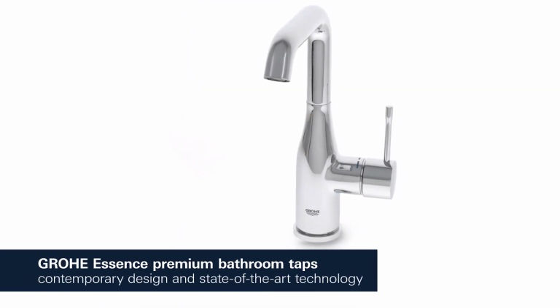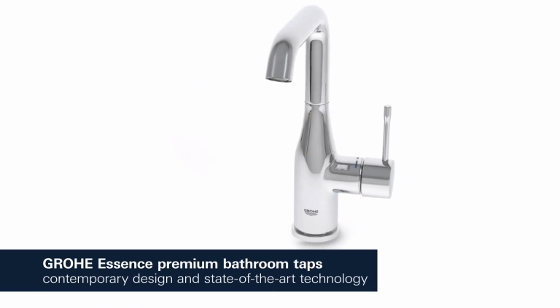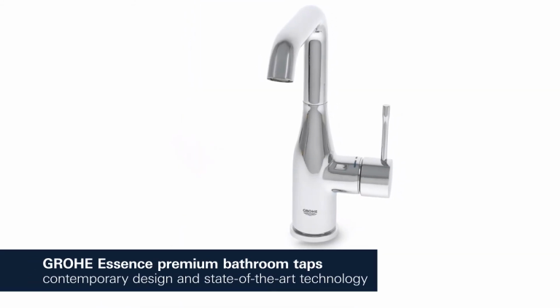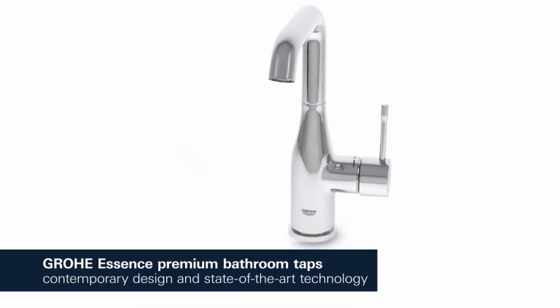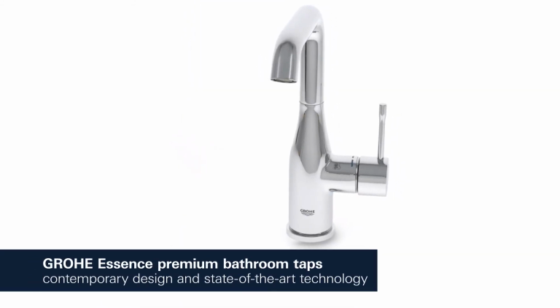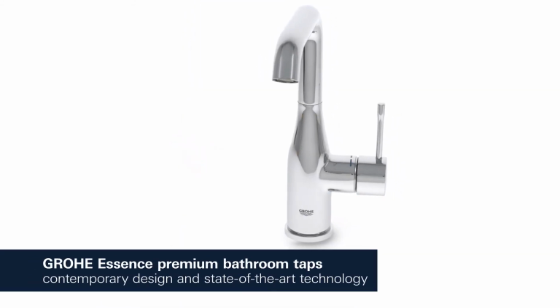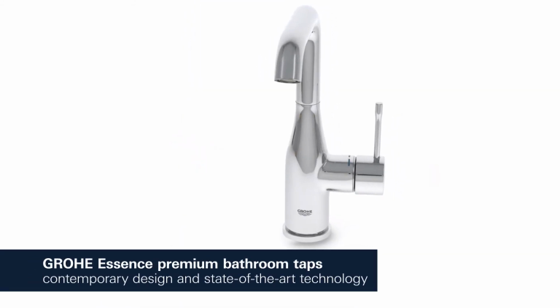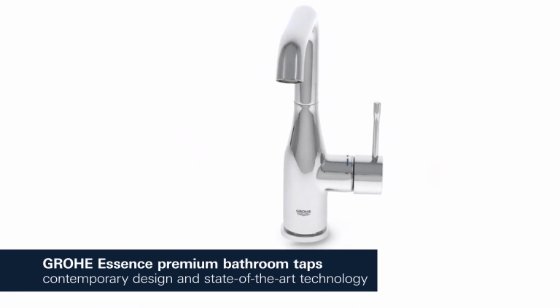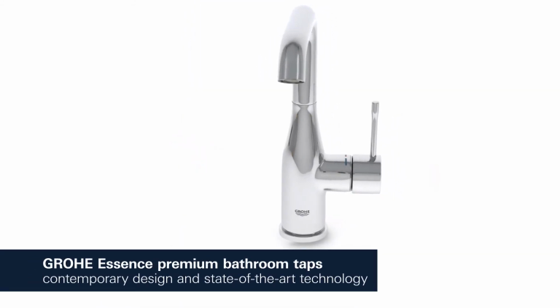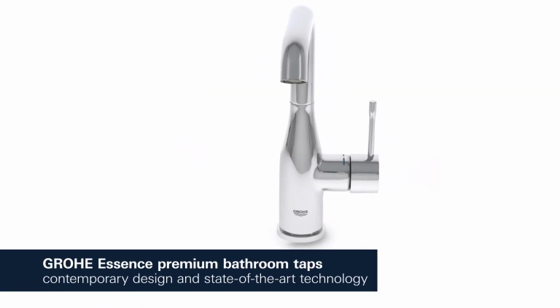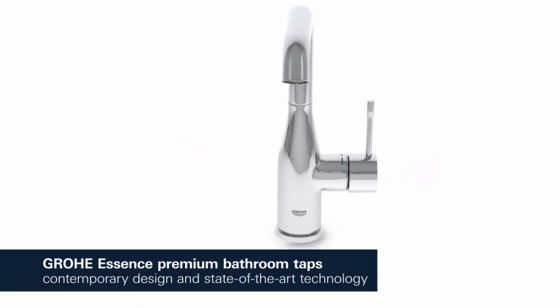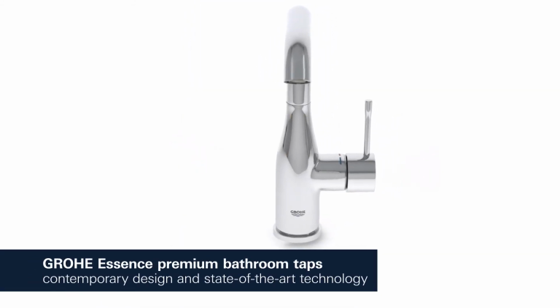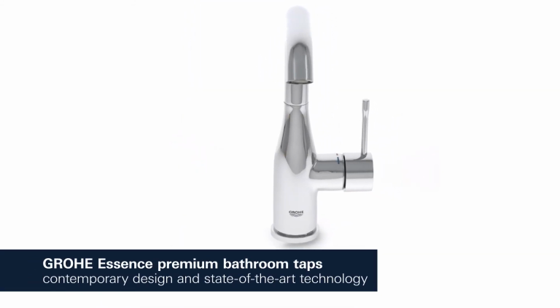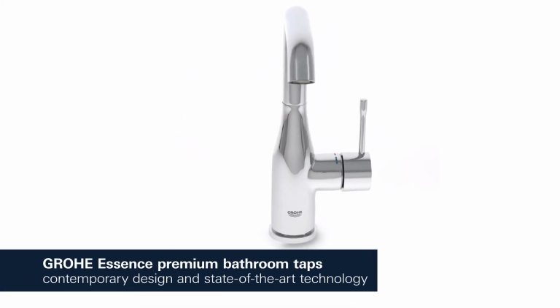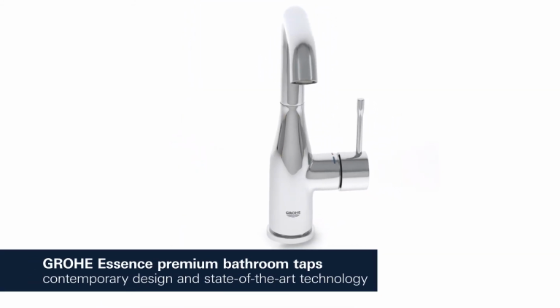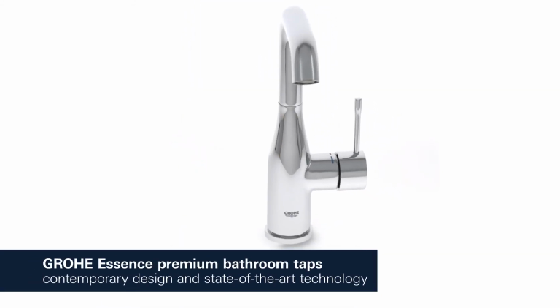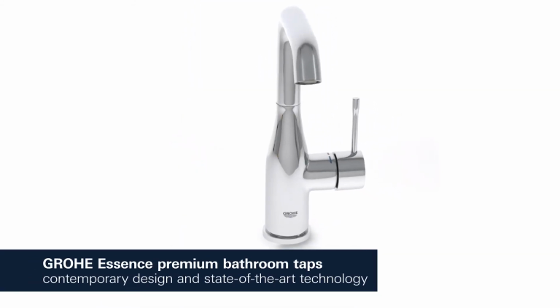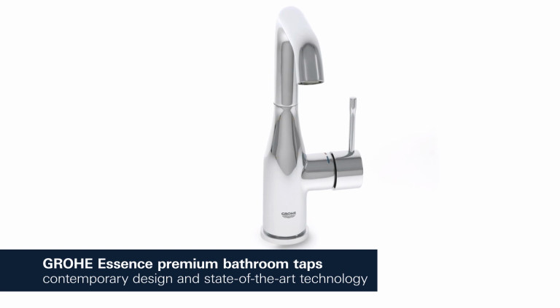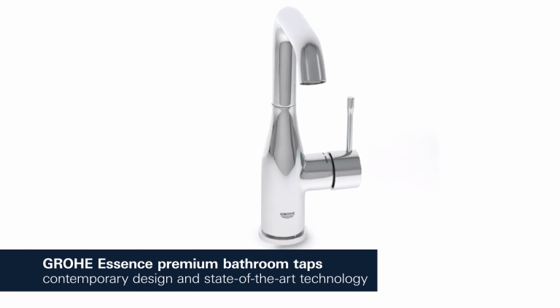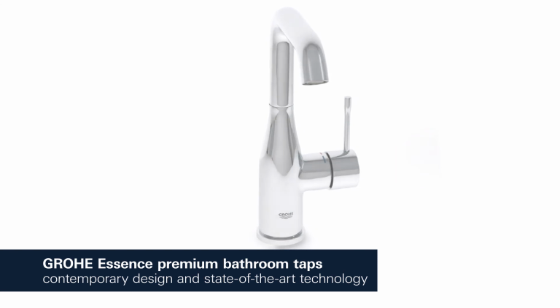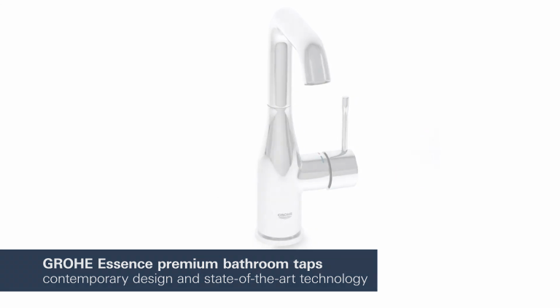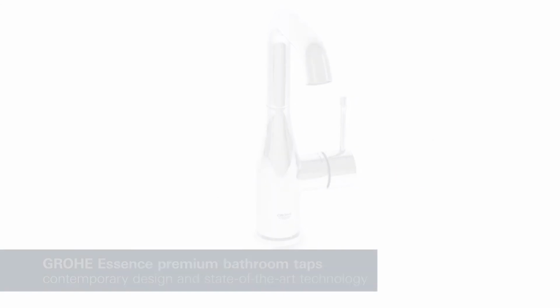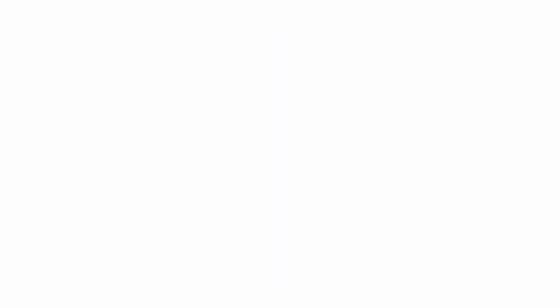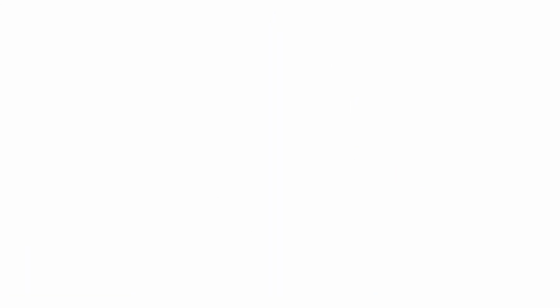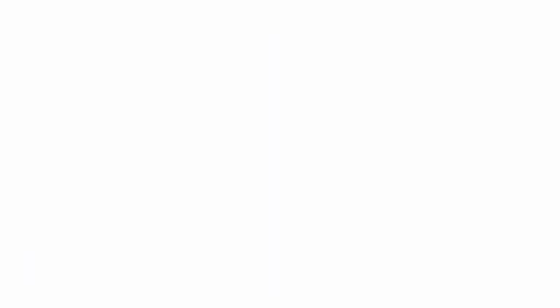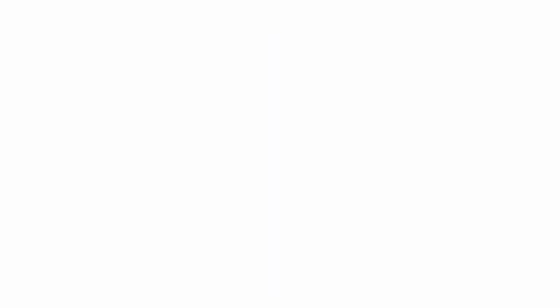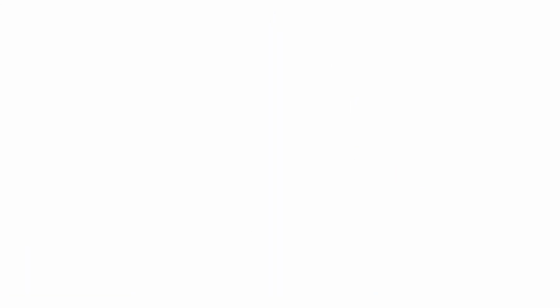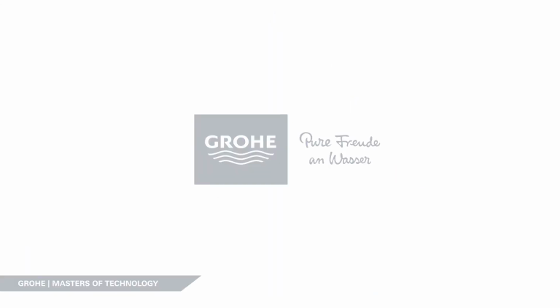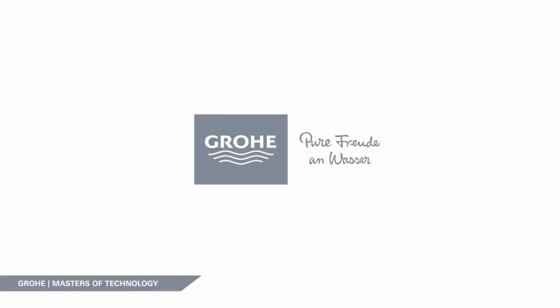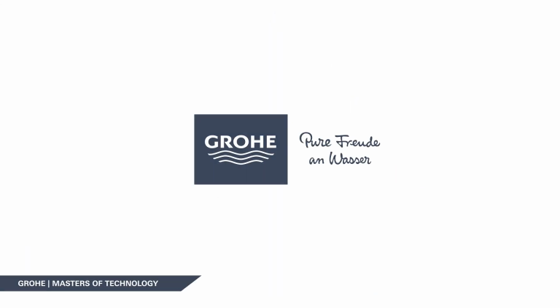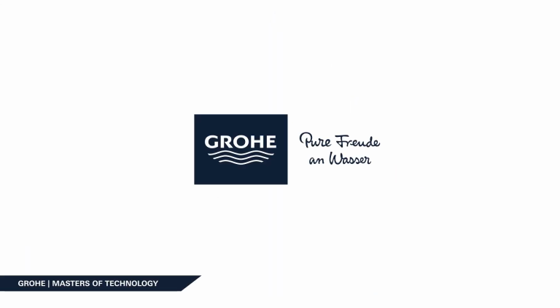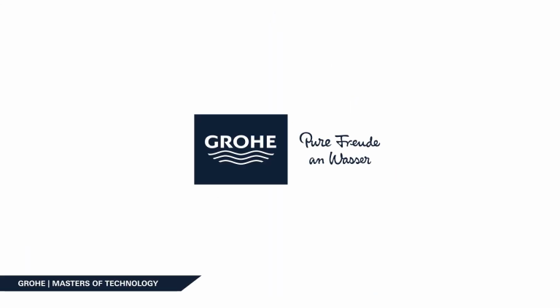Contemporary design characterized by cylindrical shapes combined with state-of-the-art technology.